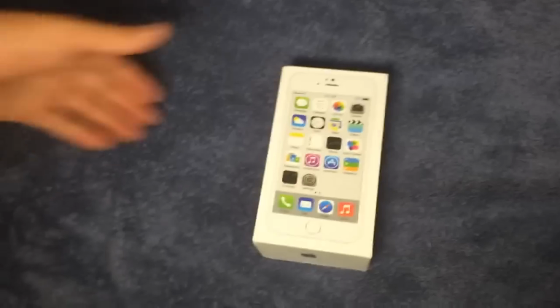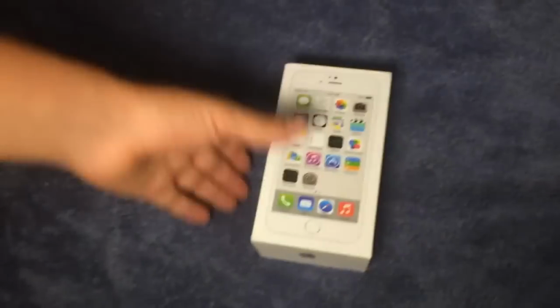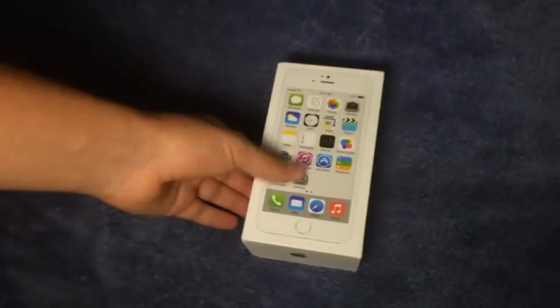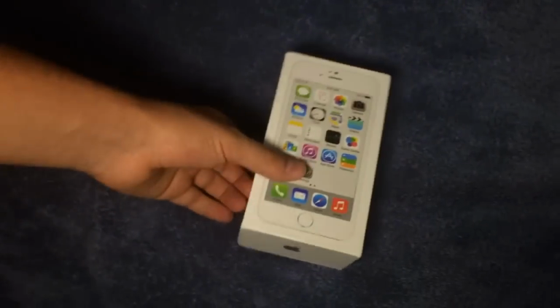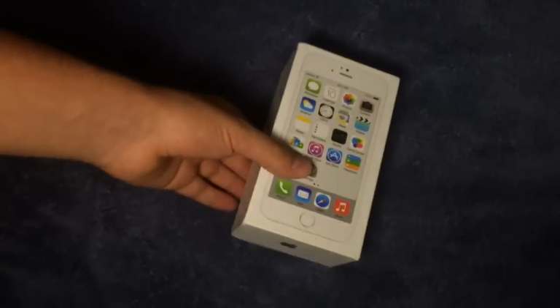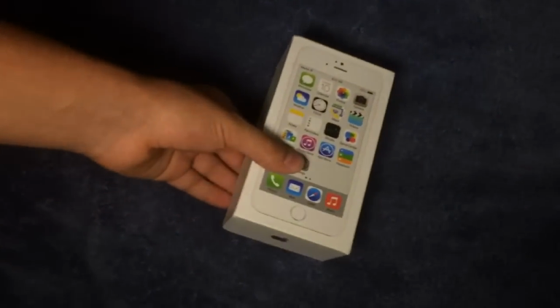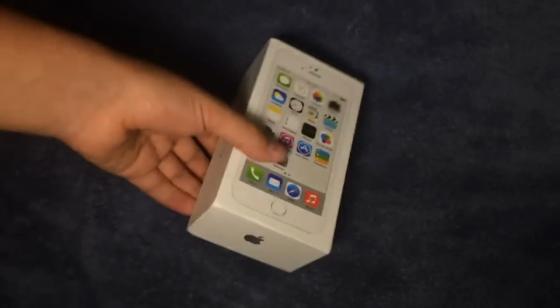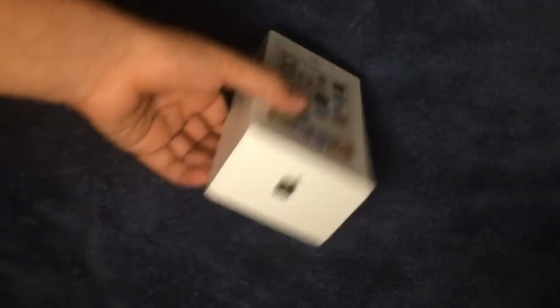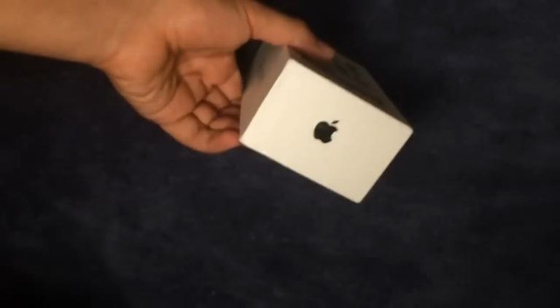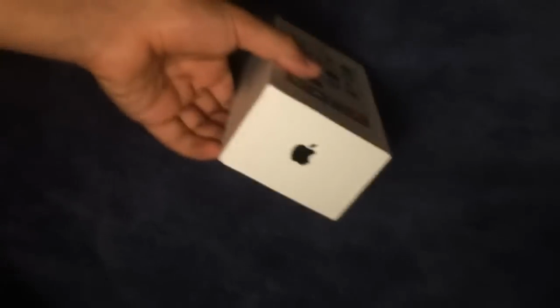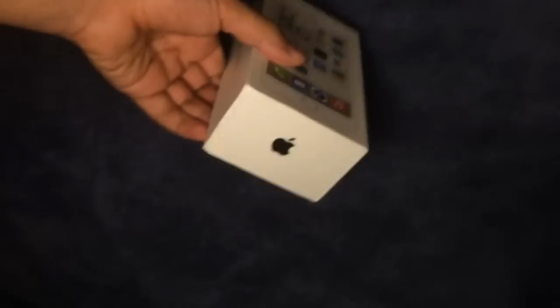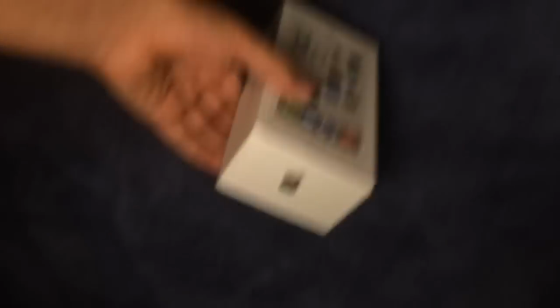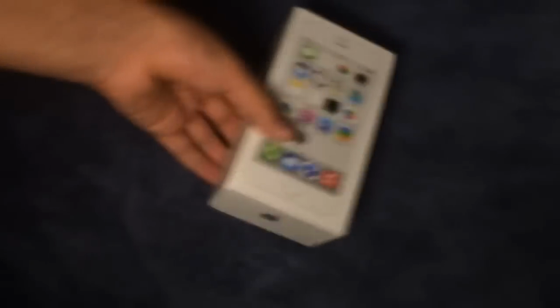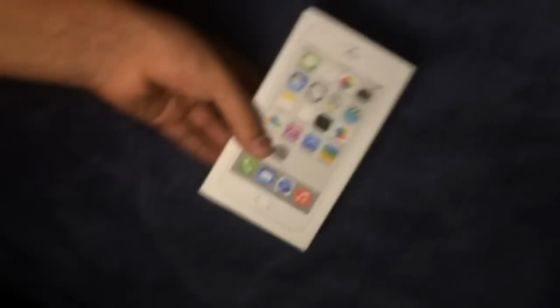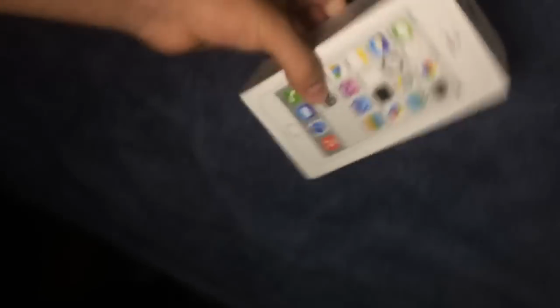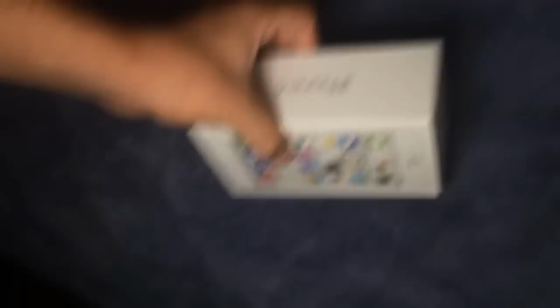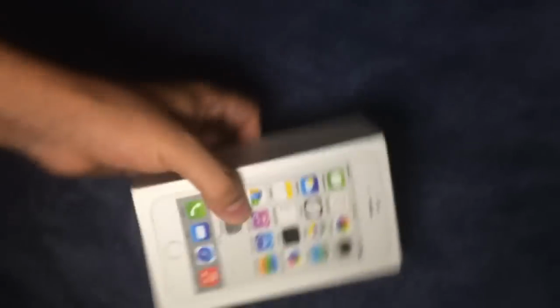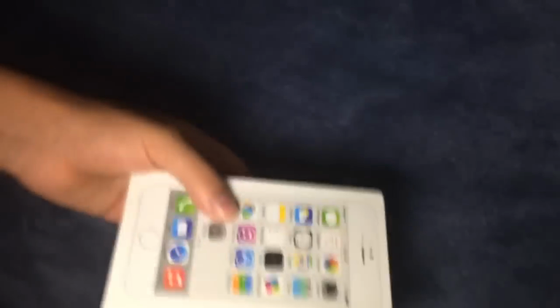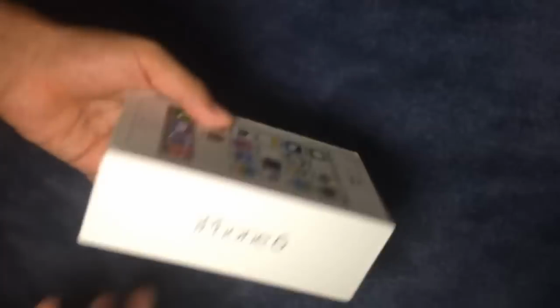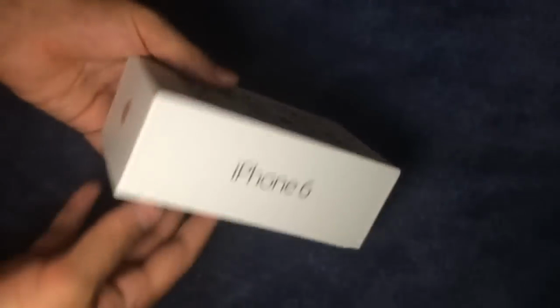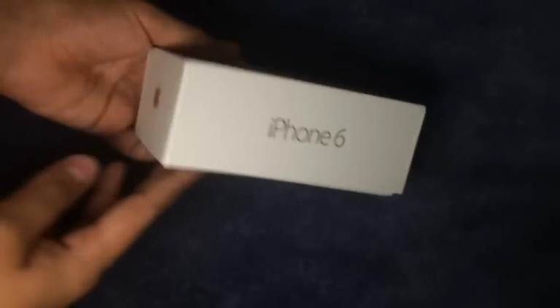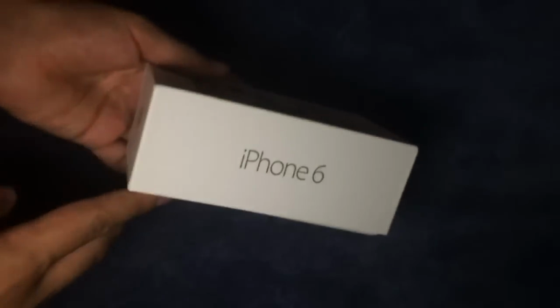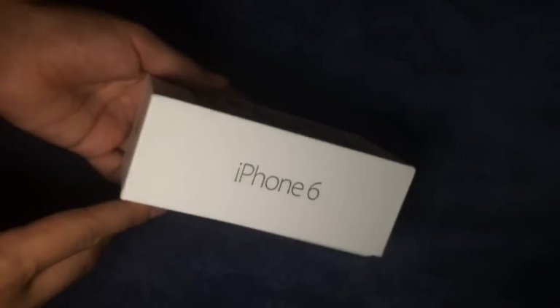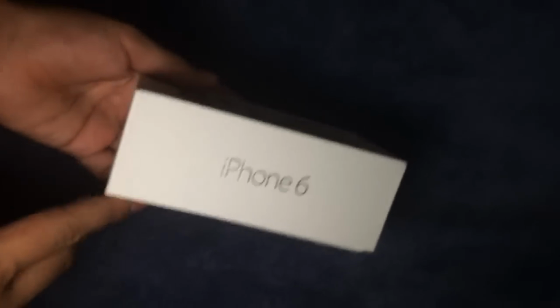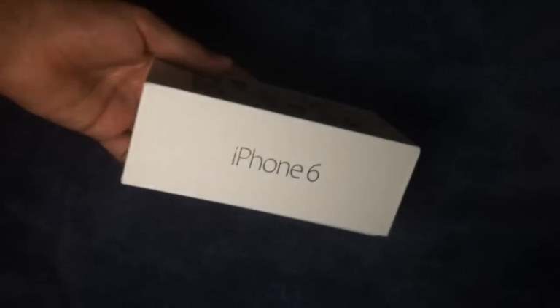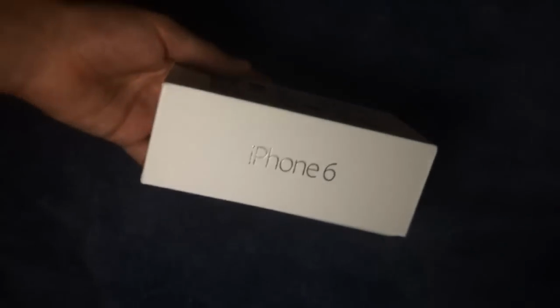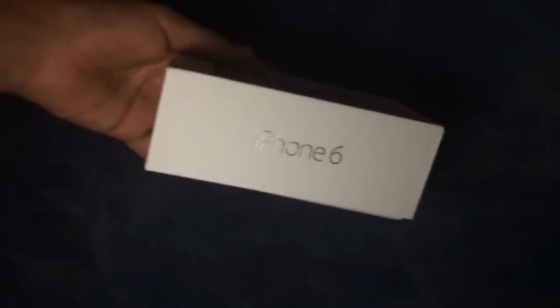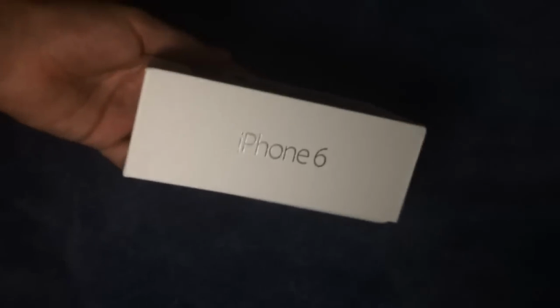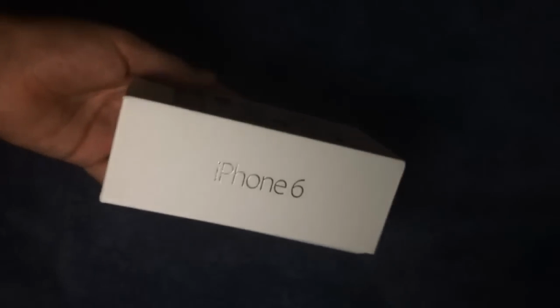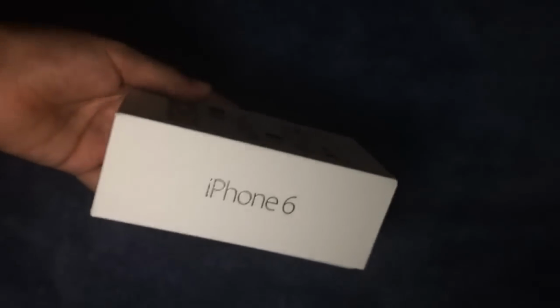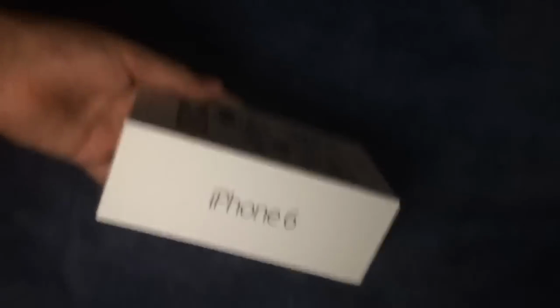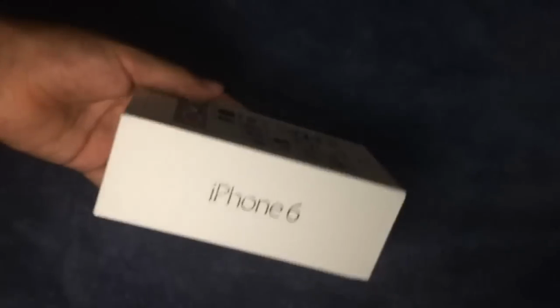Hey guys, I don't have much time. Tim Cook let me borrow this before the conference and we're going to unbox the iPhone 6 here.